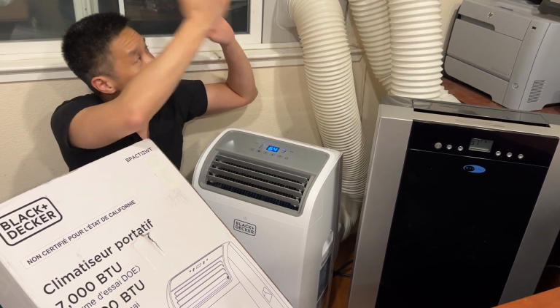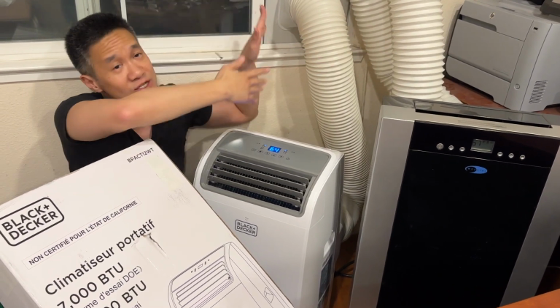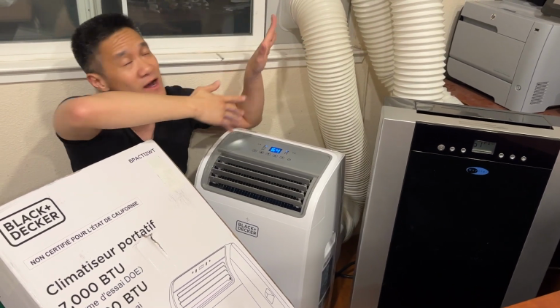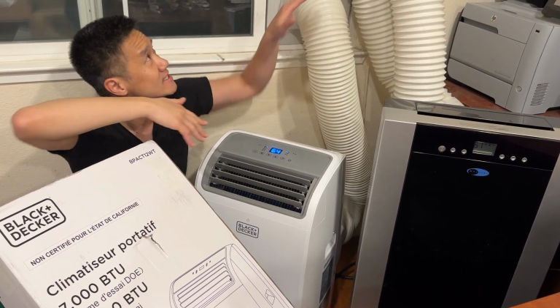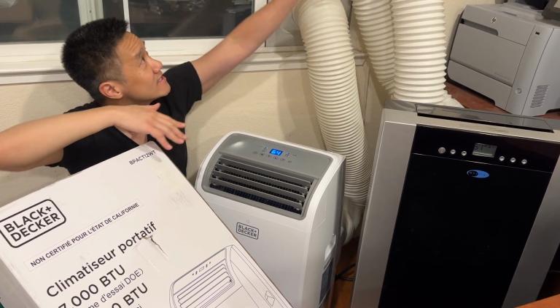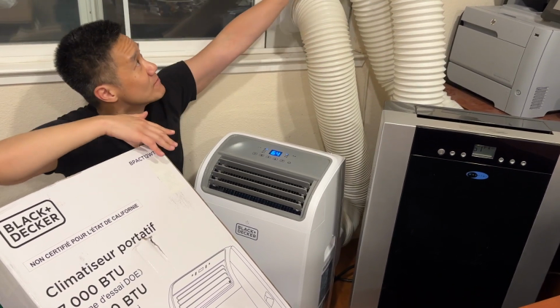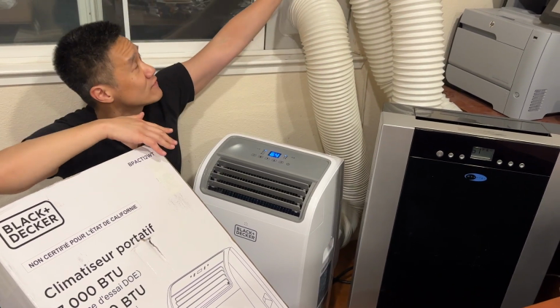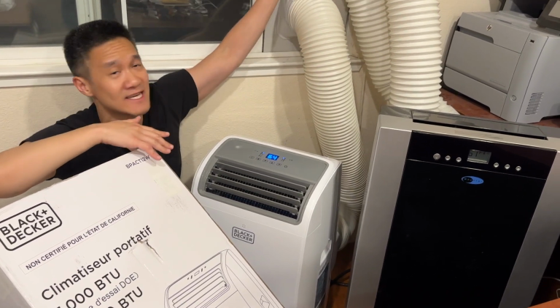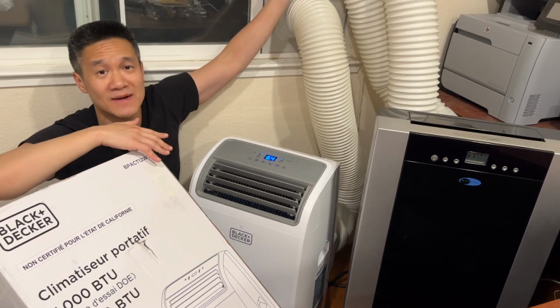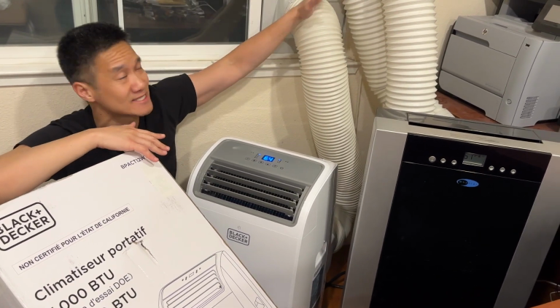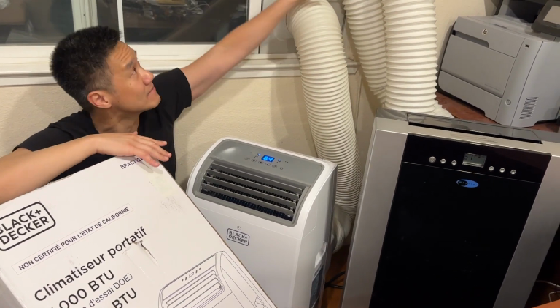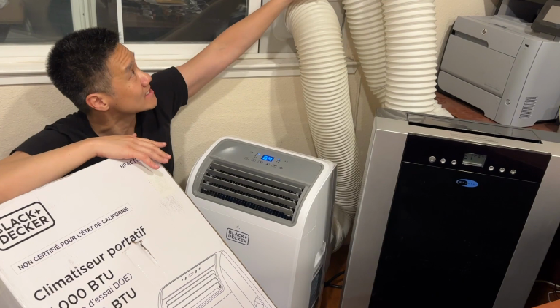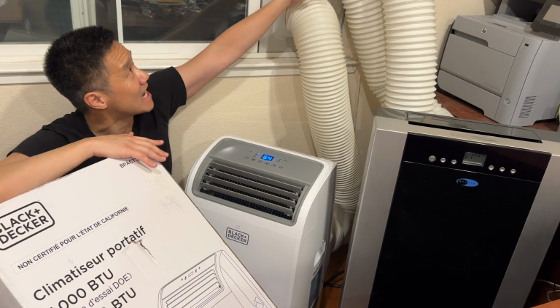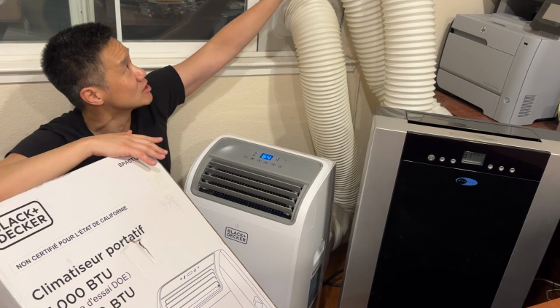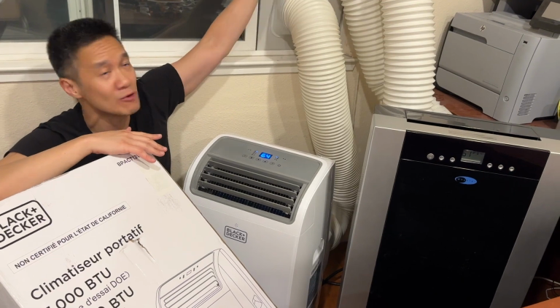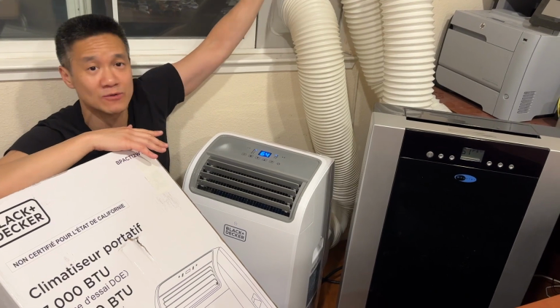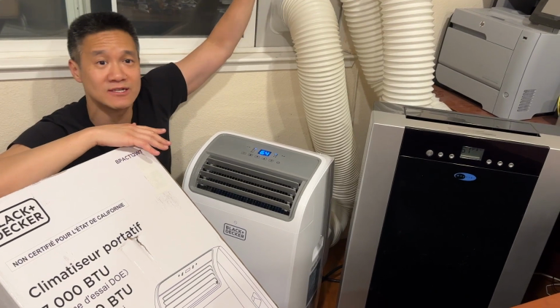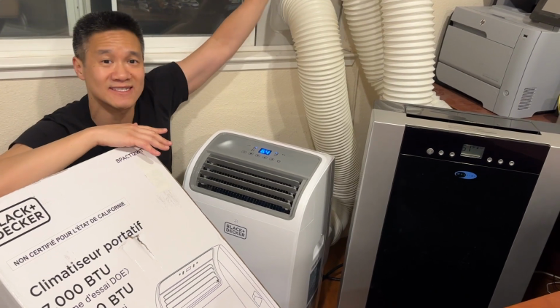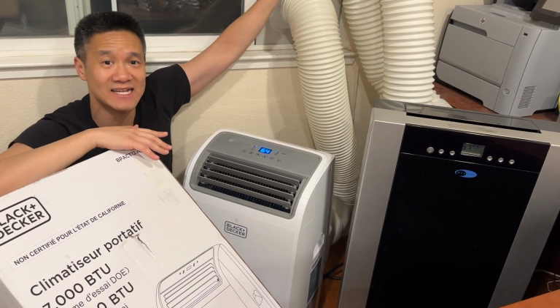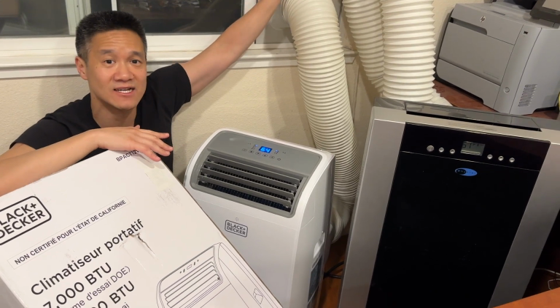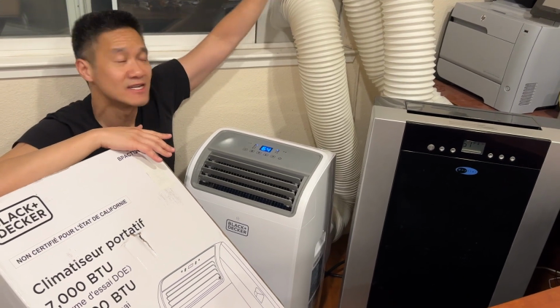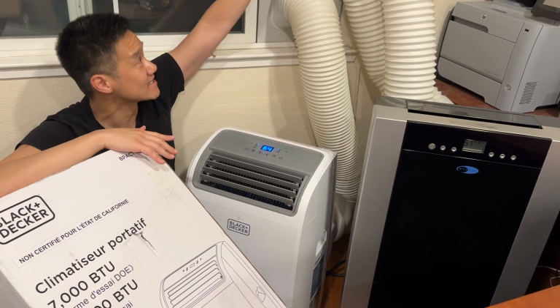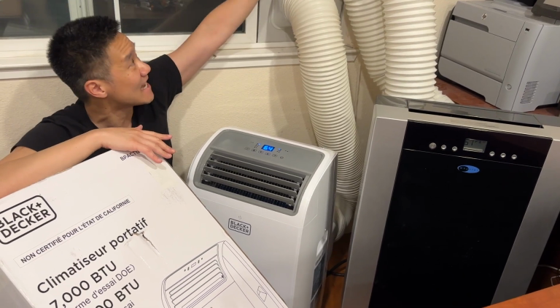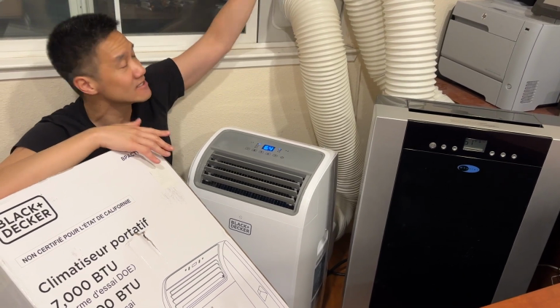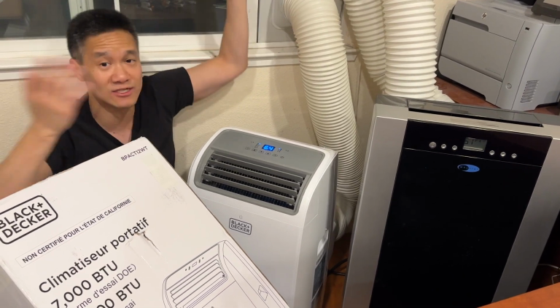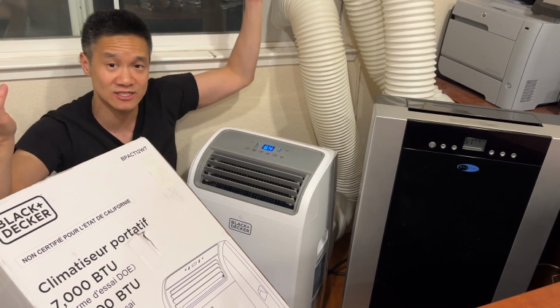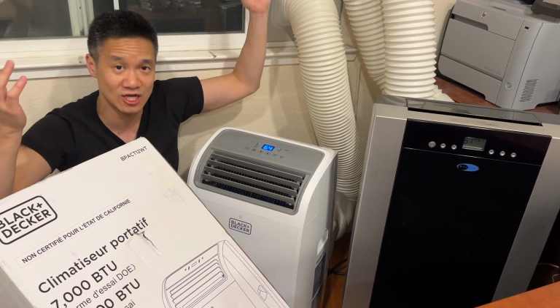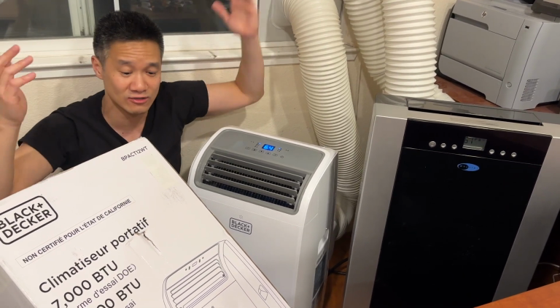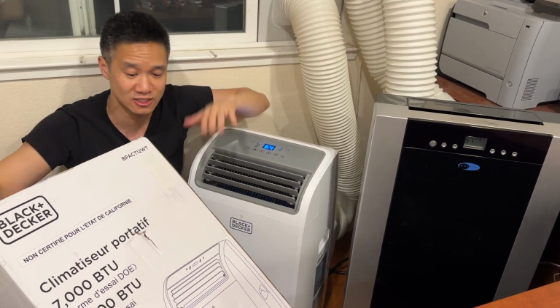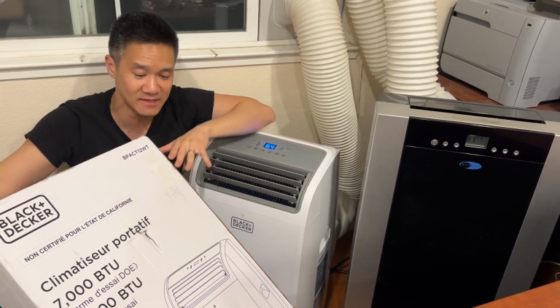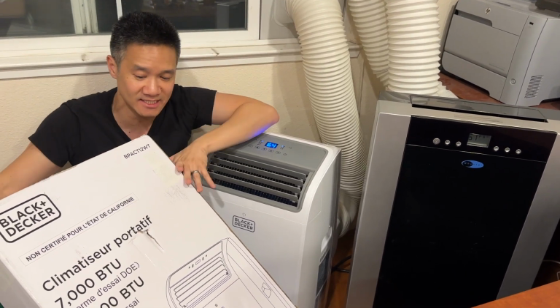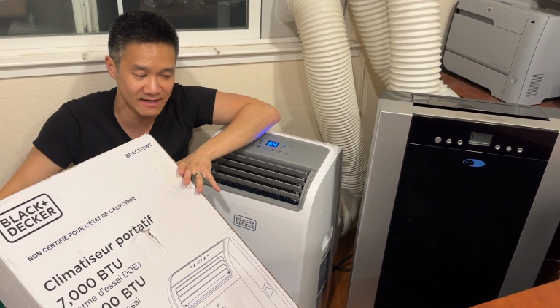Installation-wise, they both take about the same amount of time. You just open the window, slide on the slider, and you're good to go — super easy.